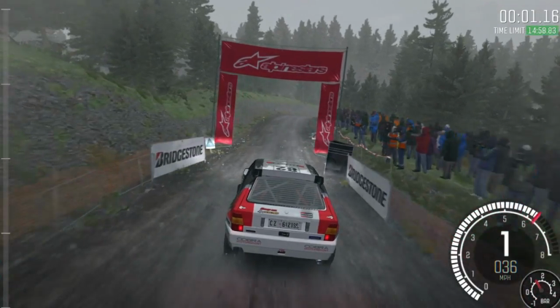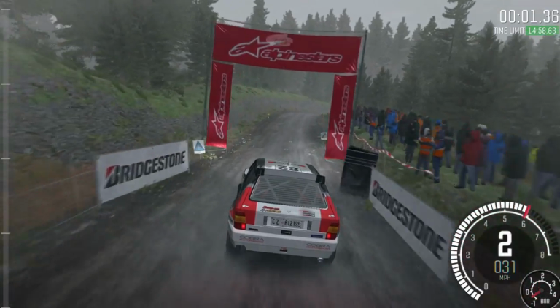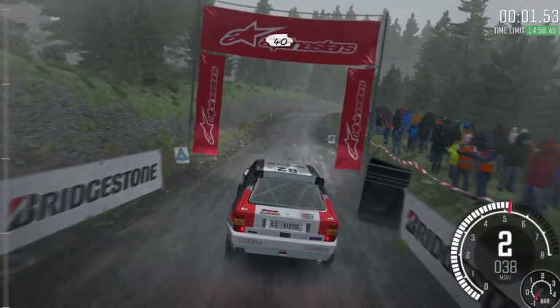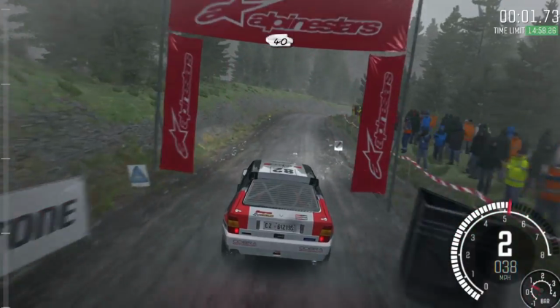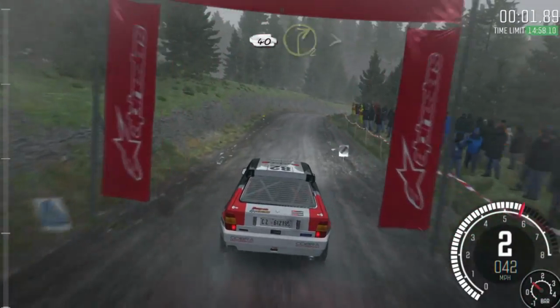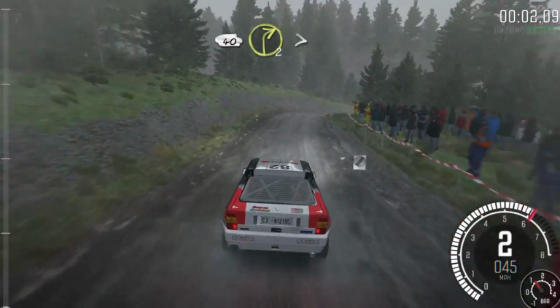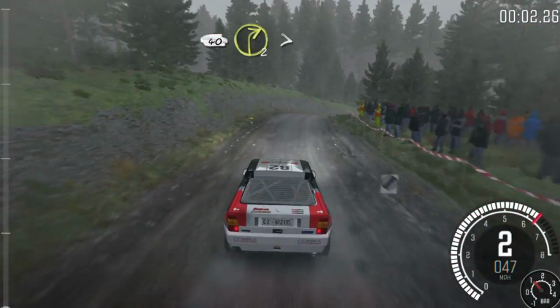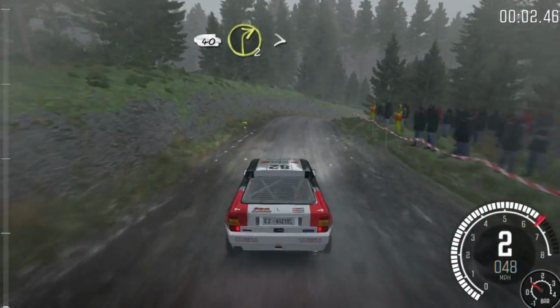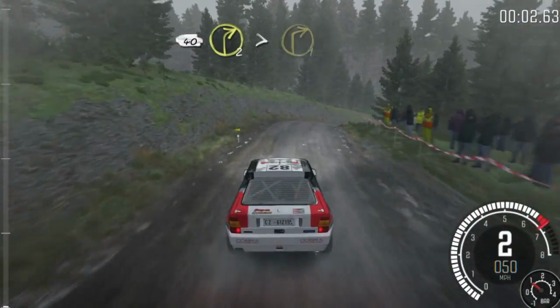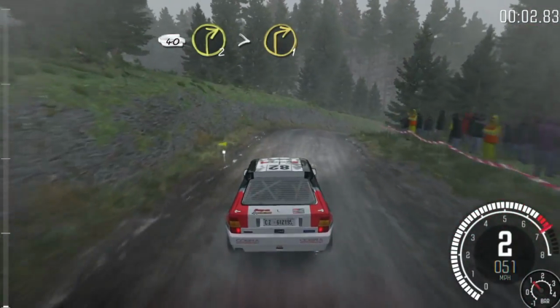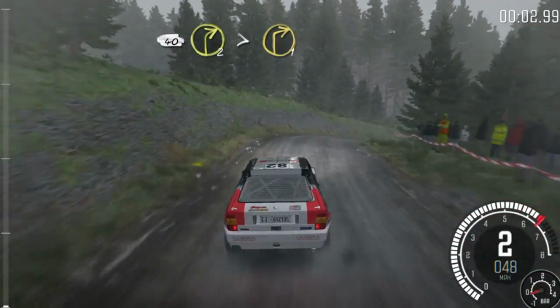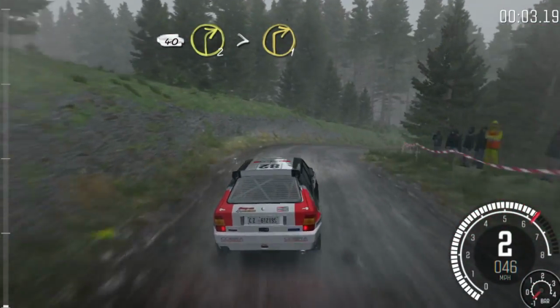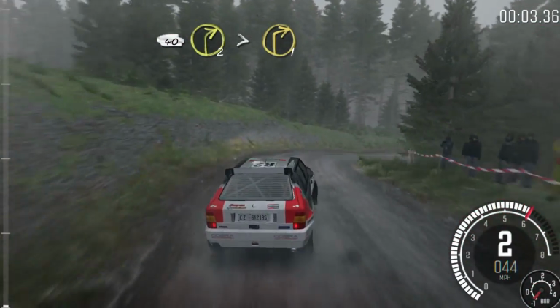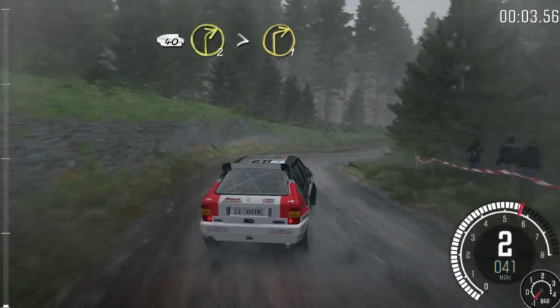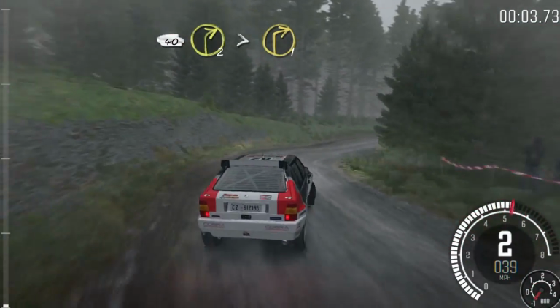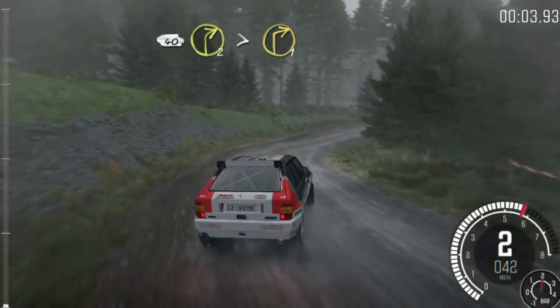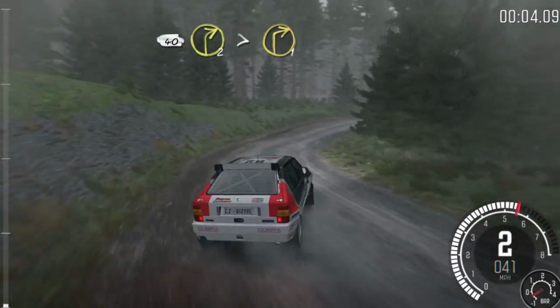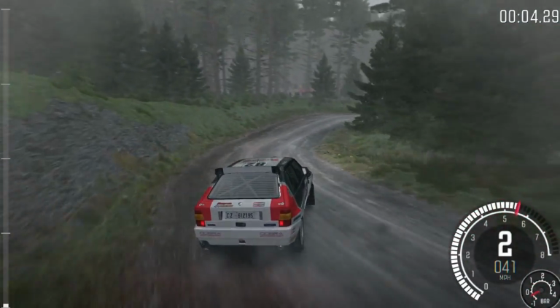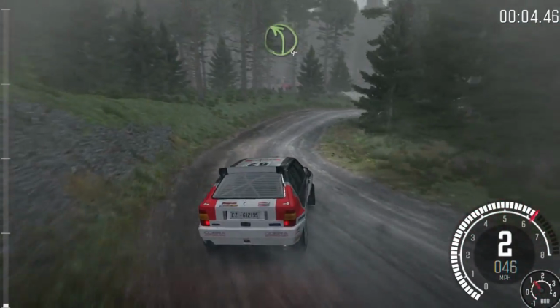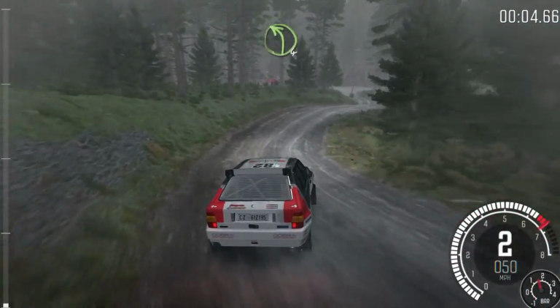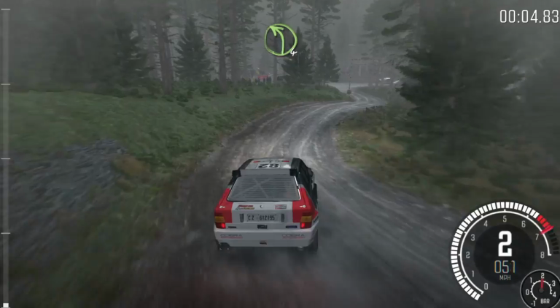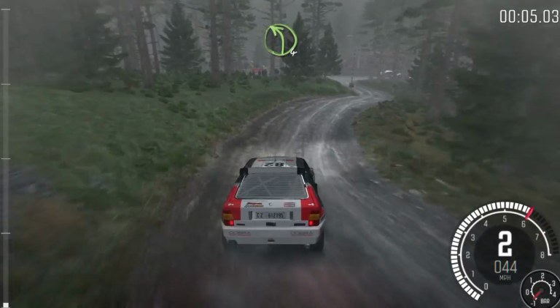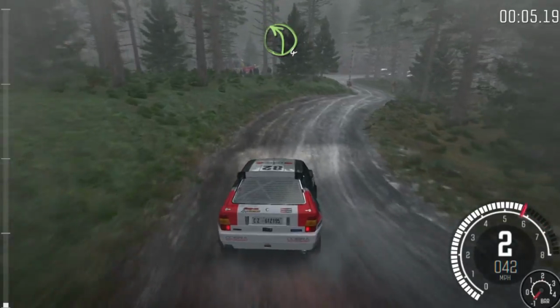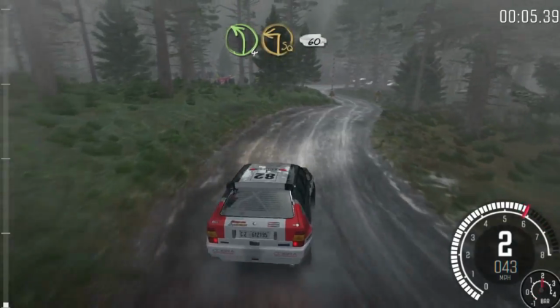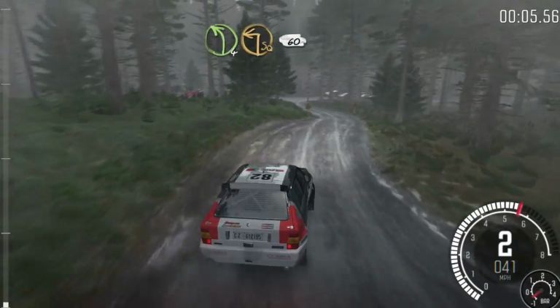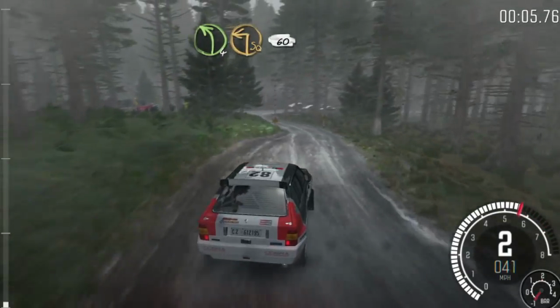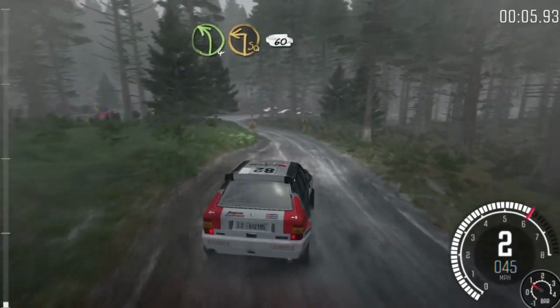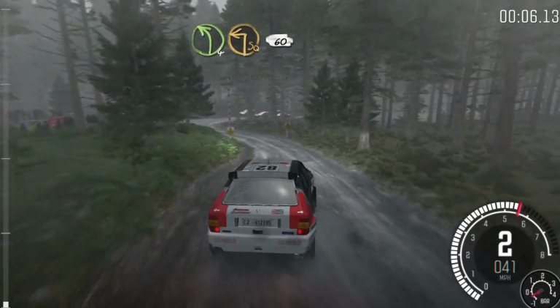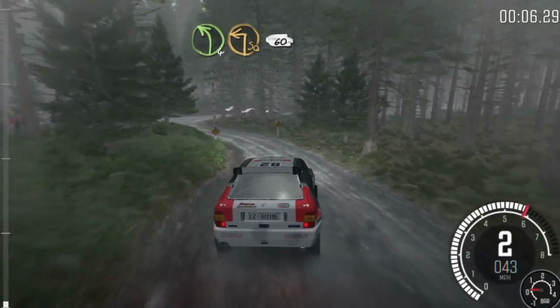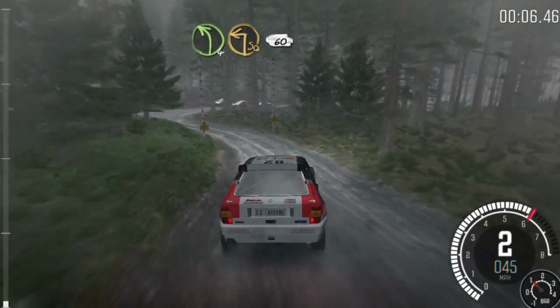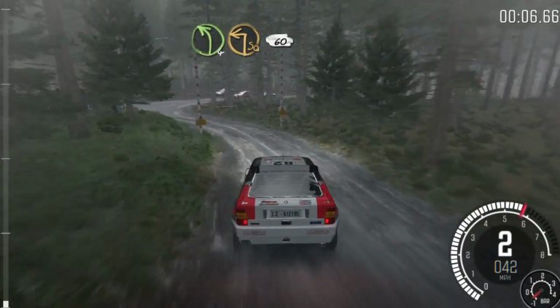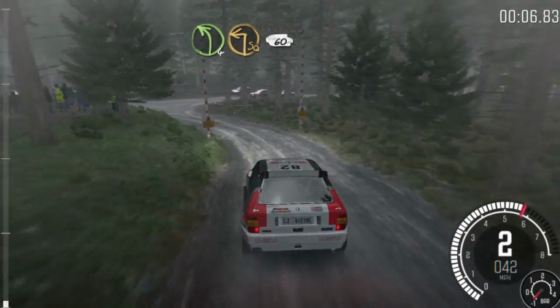40, right 2, tights to 1, down. Into left 4, immediate turn, square left, 60.